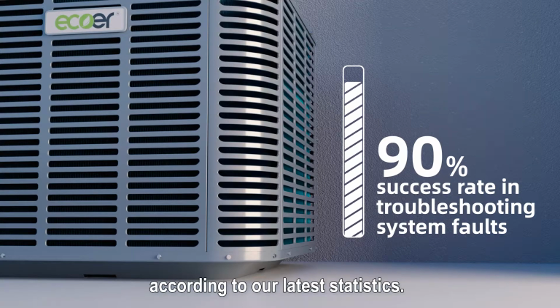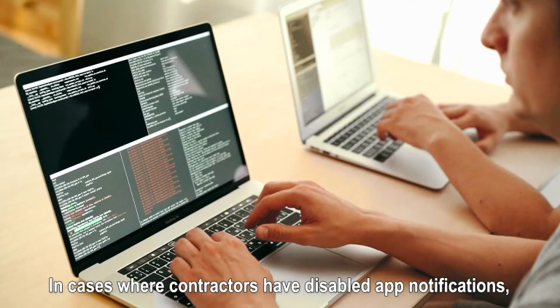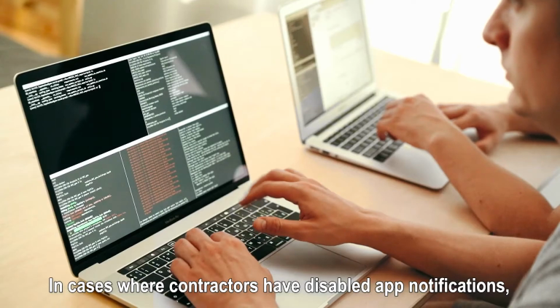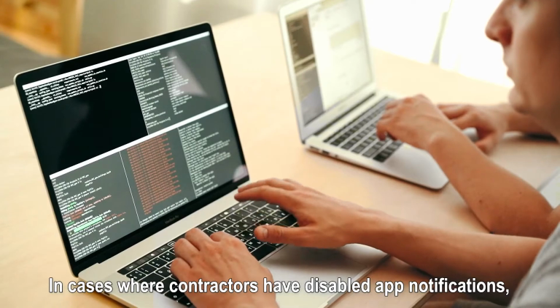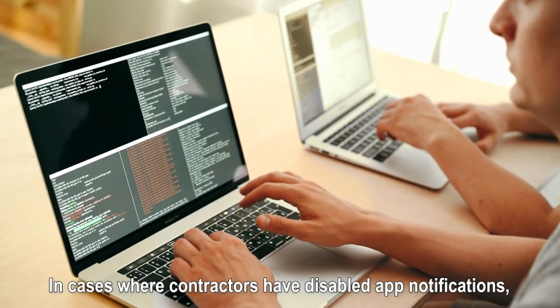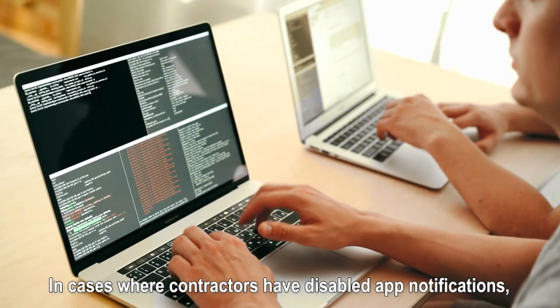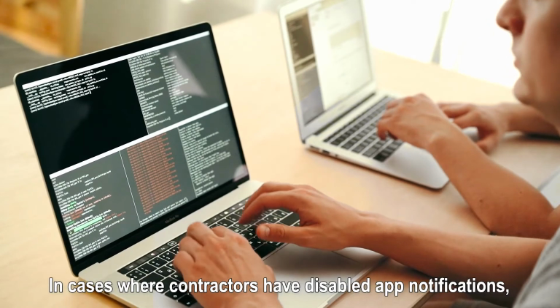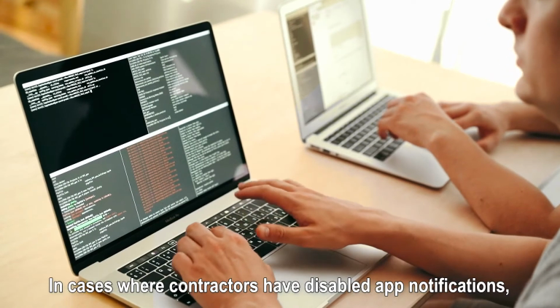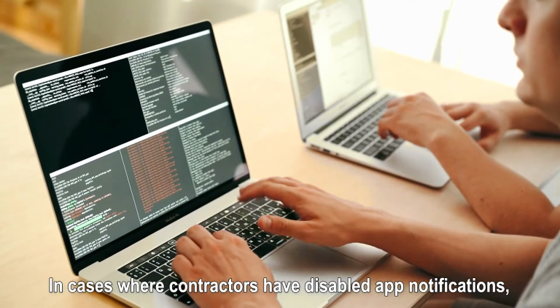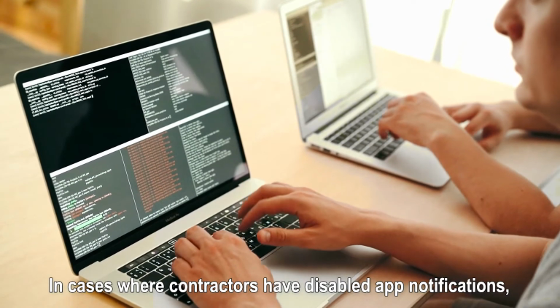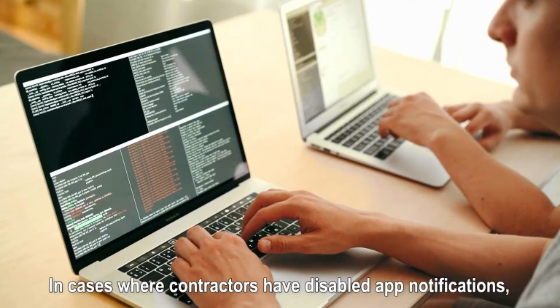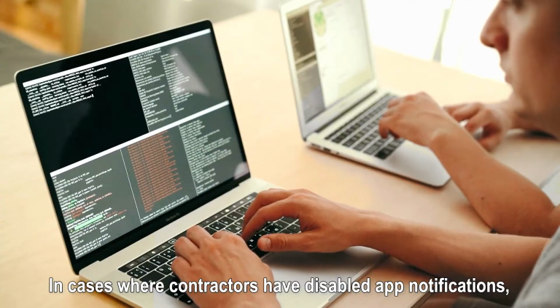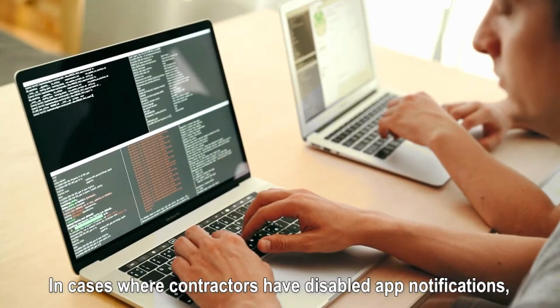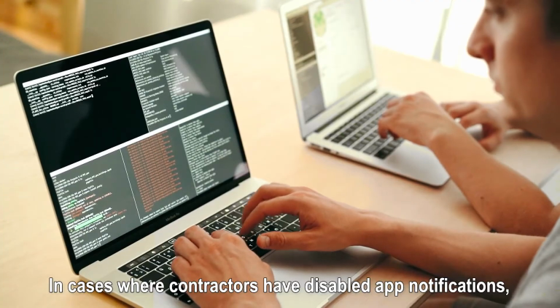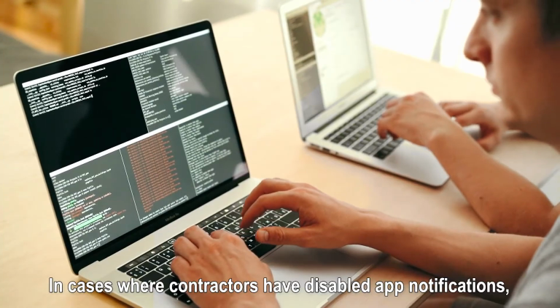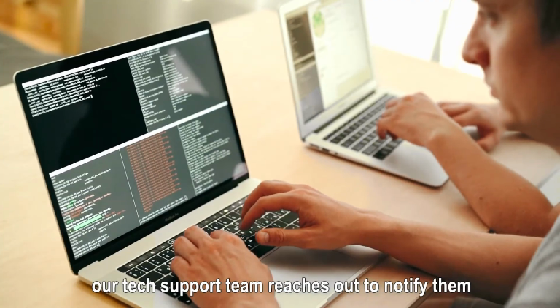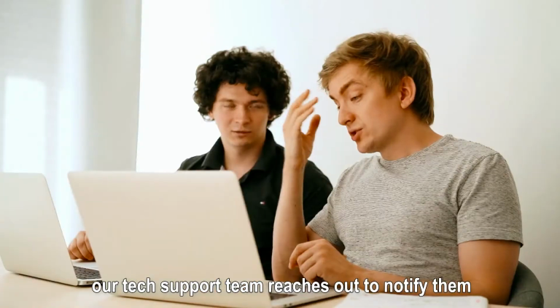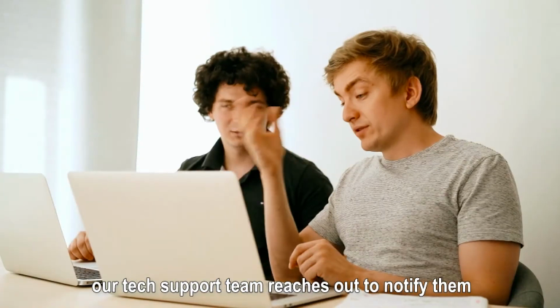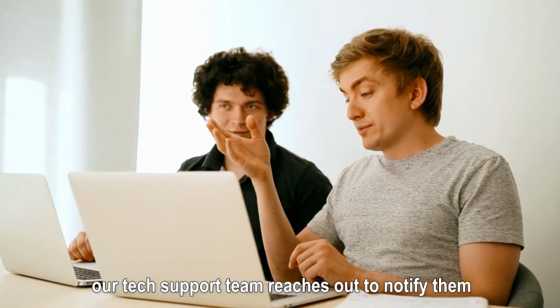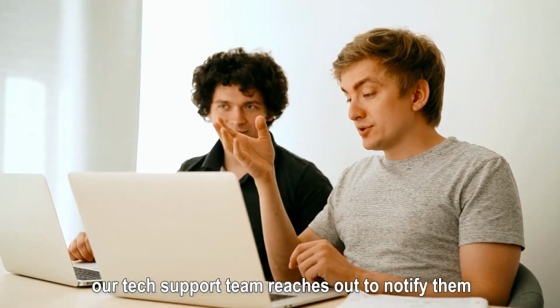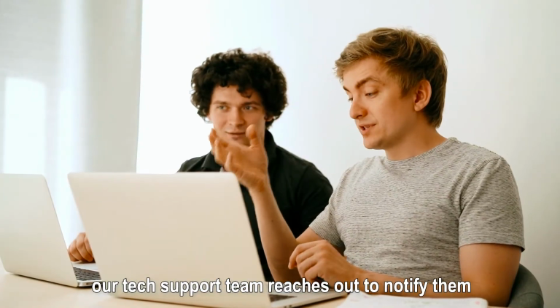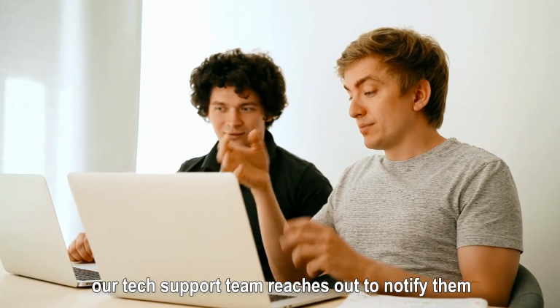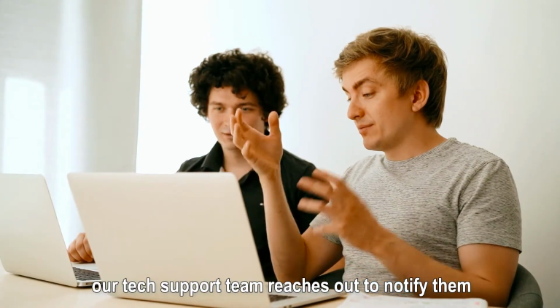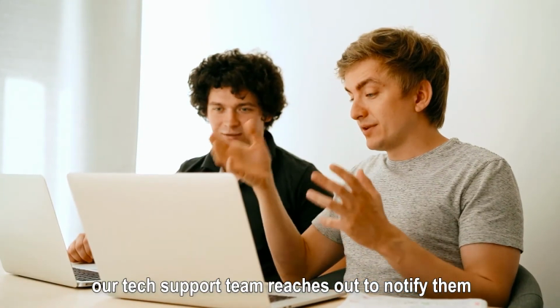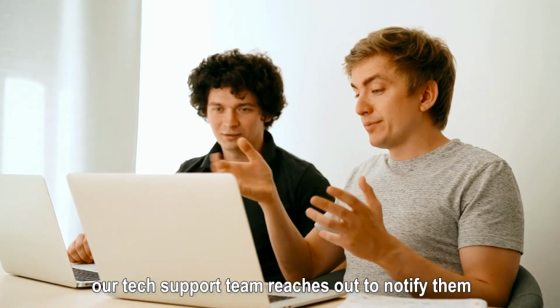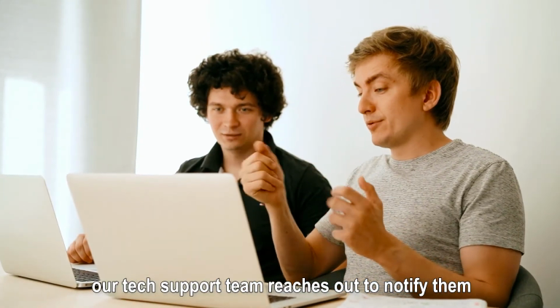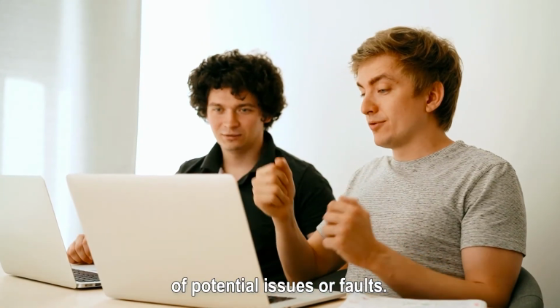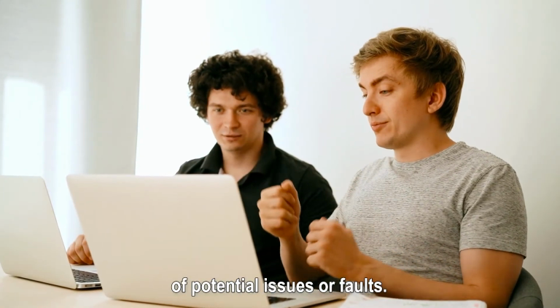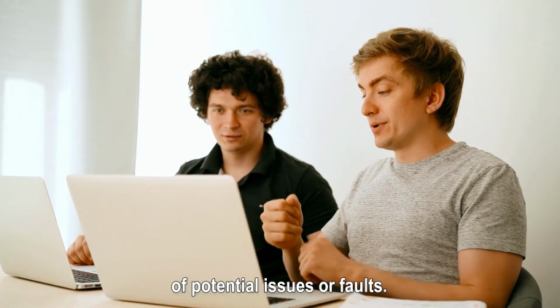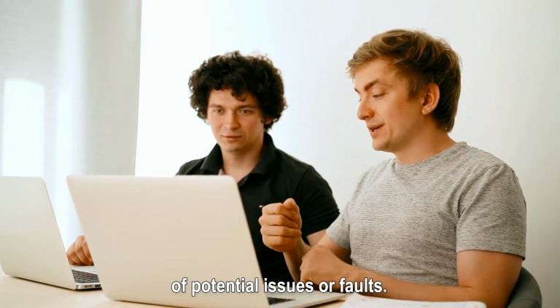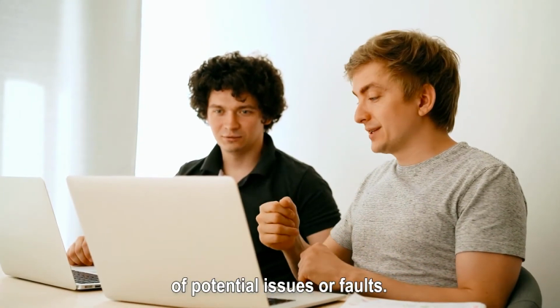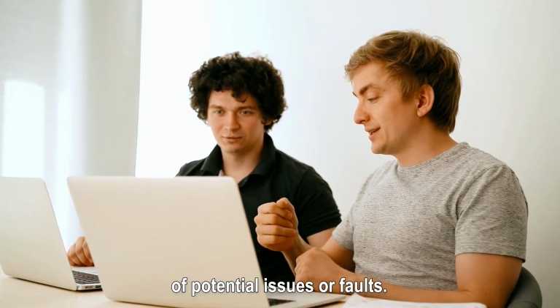In cases where contractors have disabled app notifications, our tech support team reaches out to notify them of potential issues or faults.